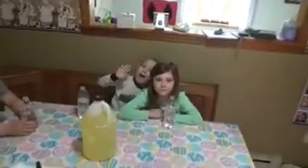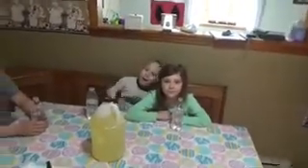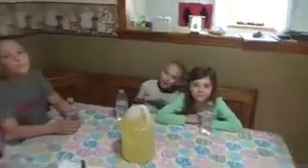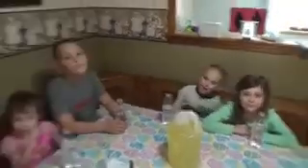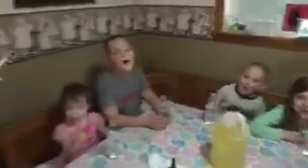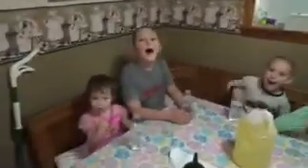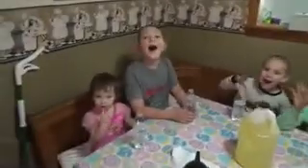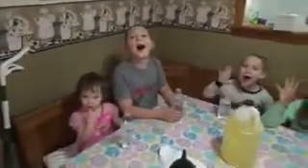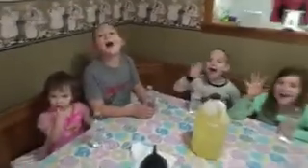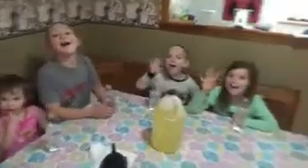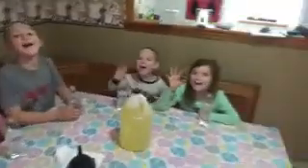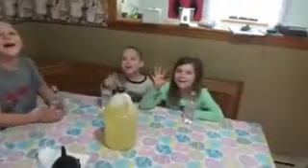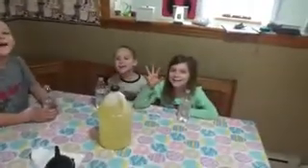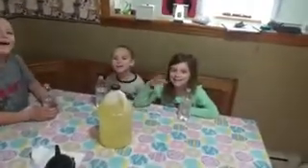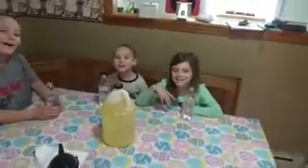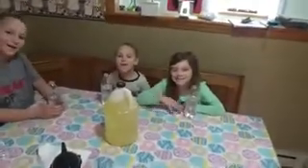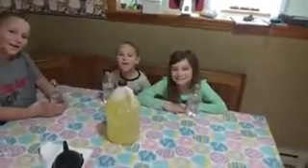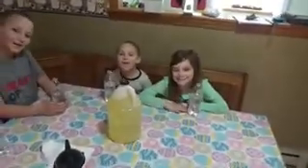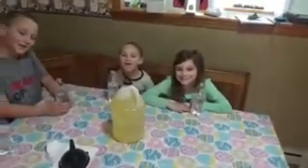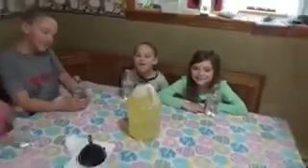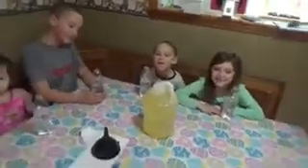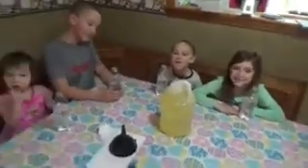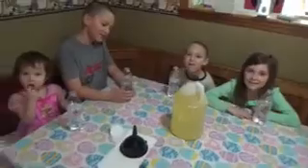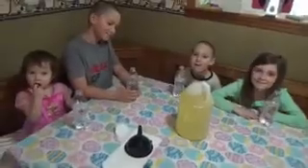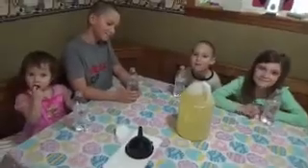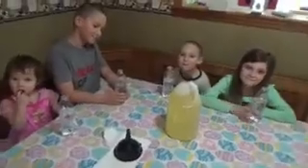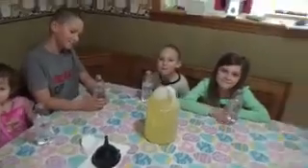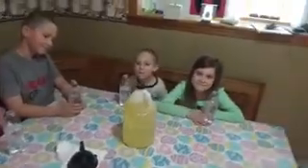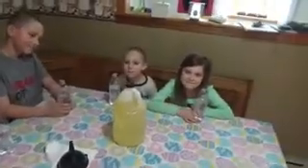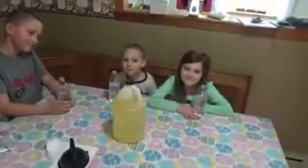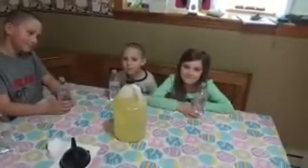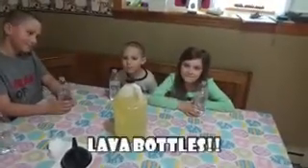Say hi guys — today we're going to make our very own lava bottles.